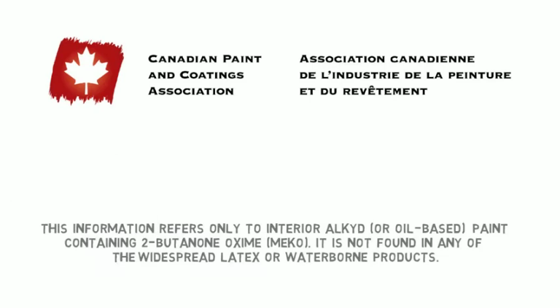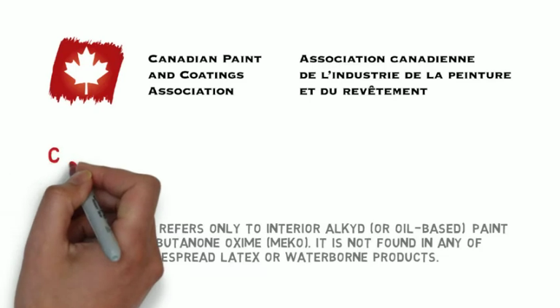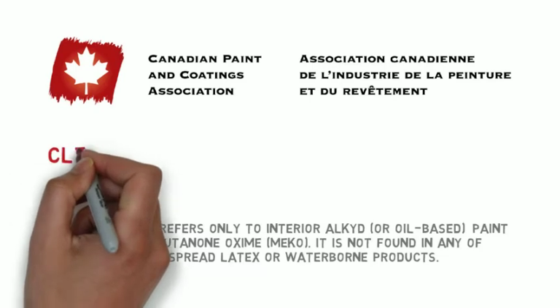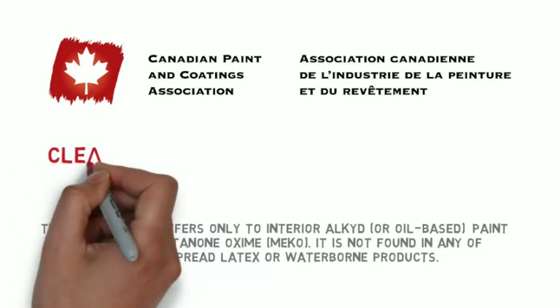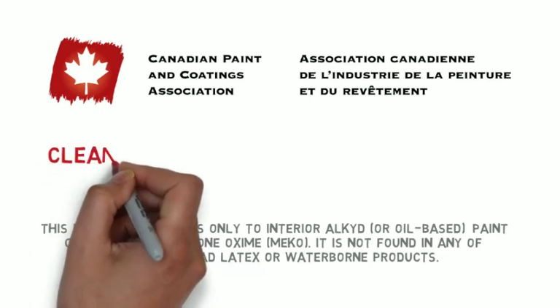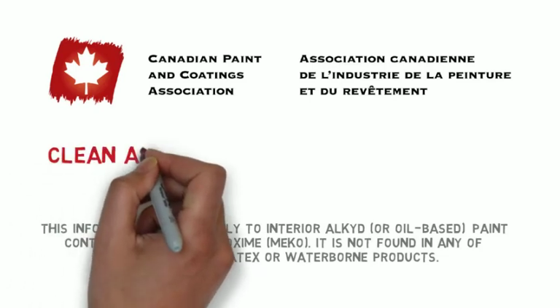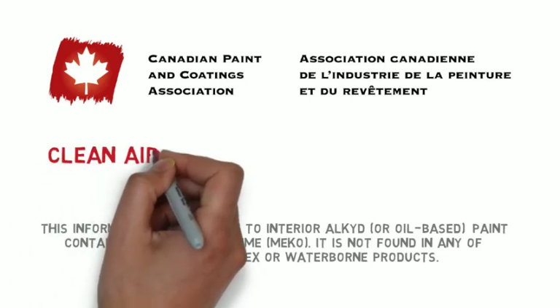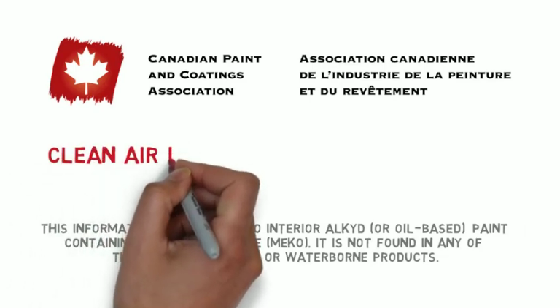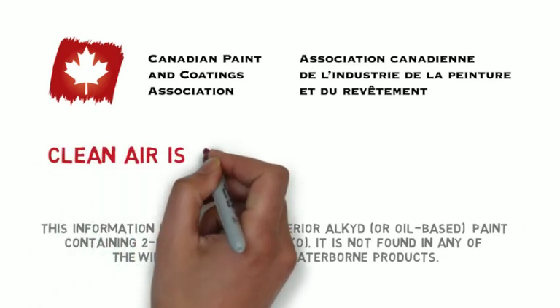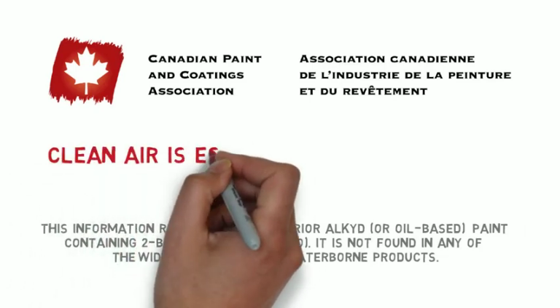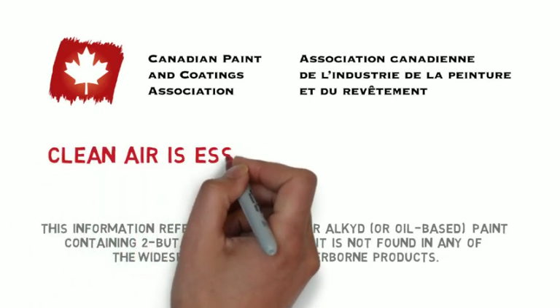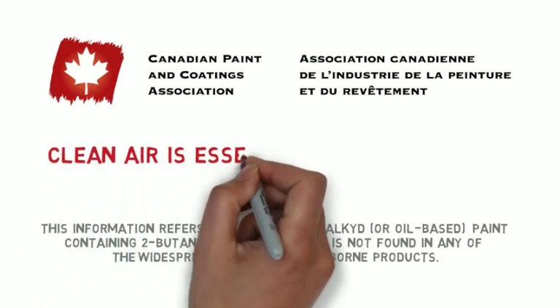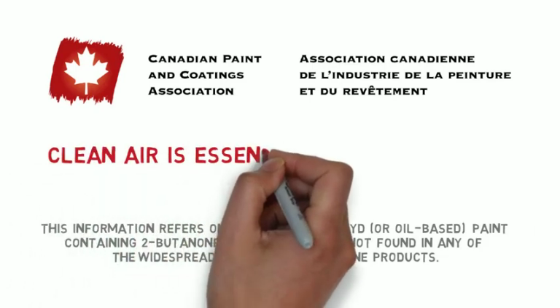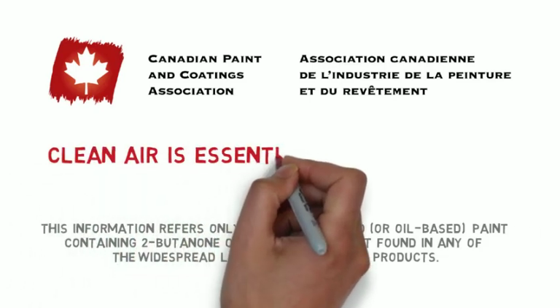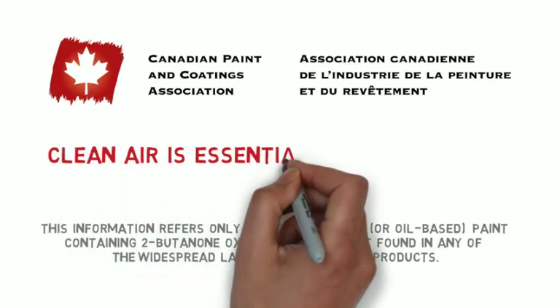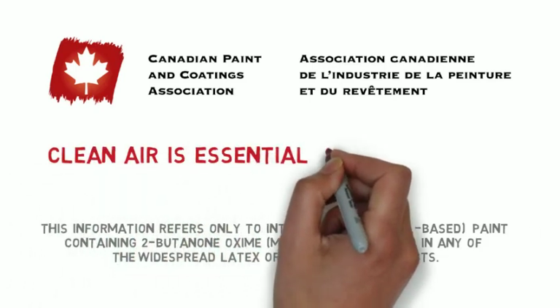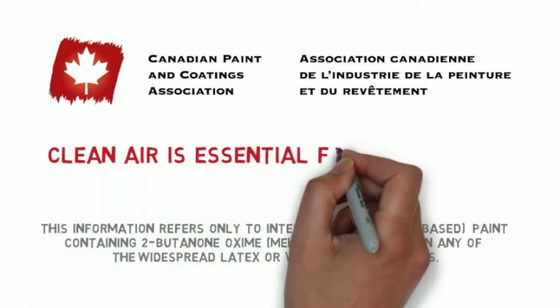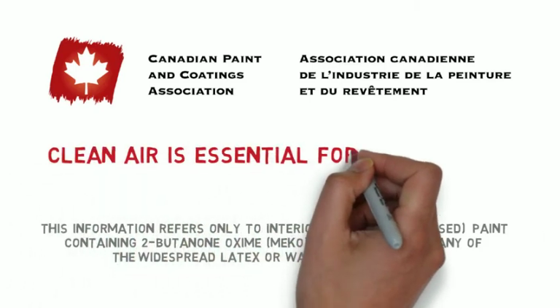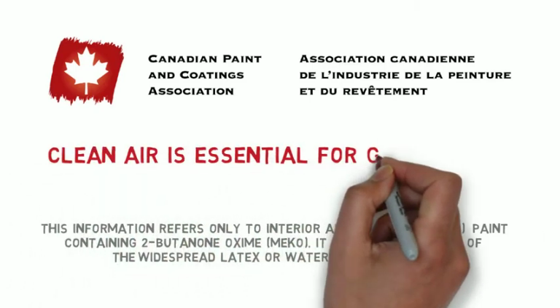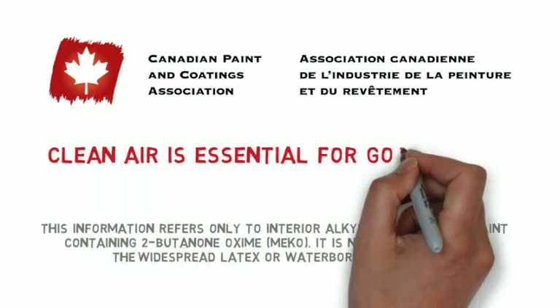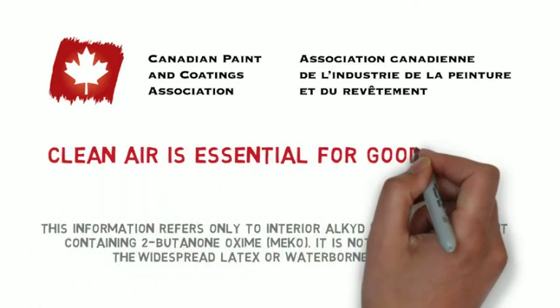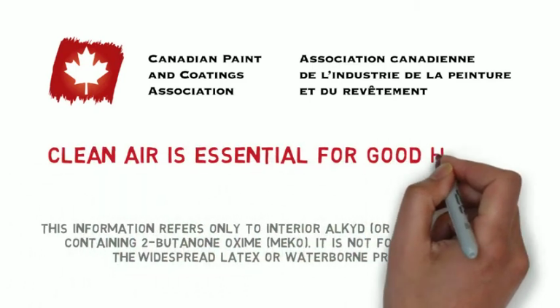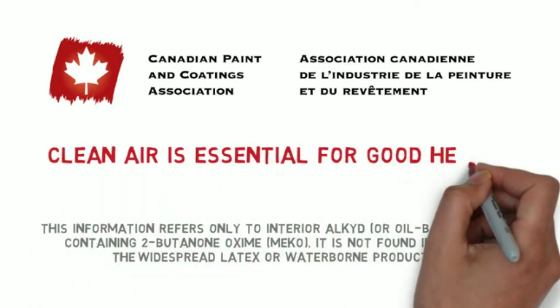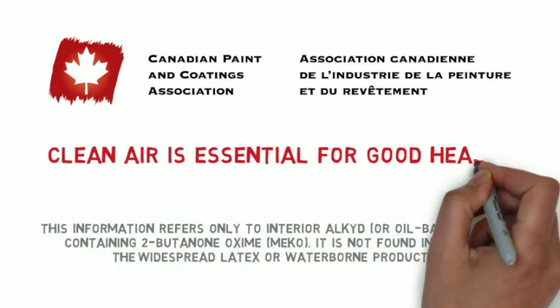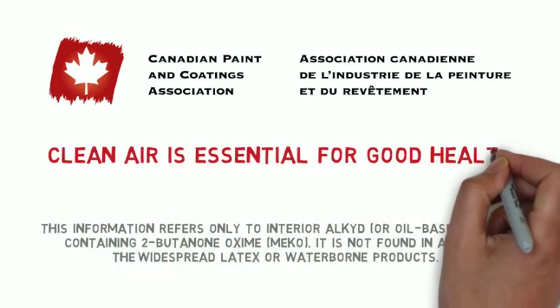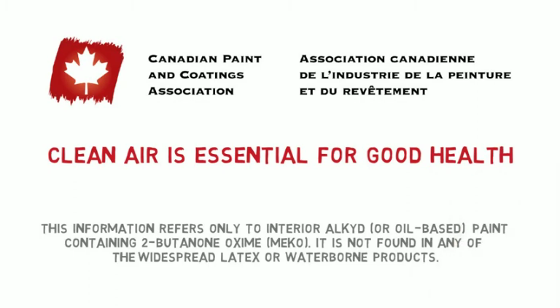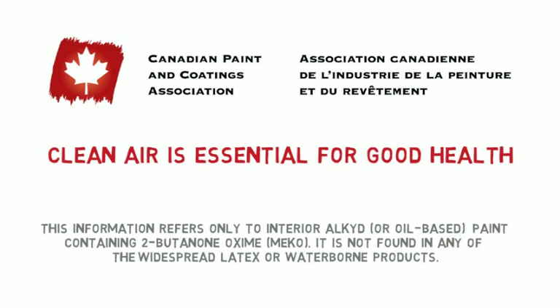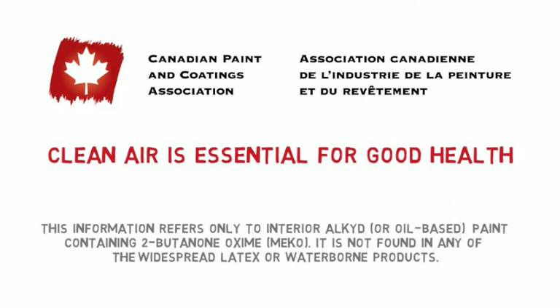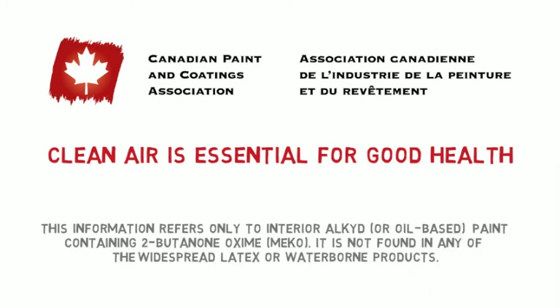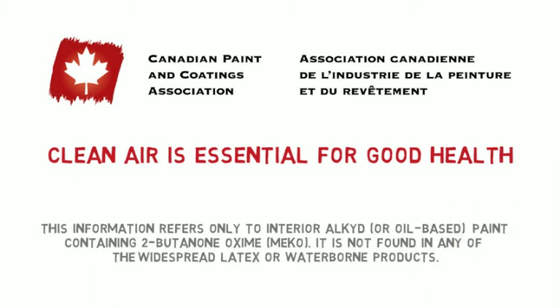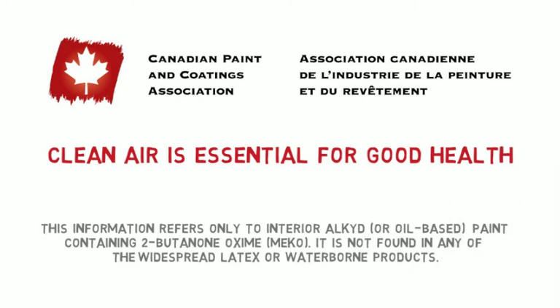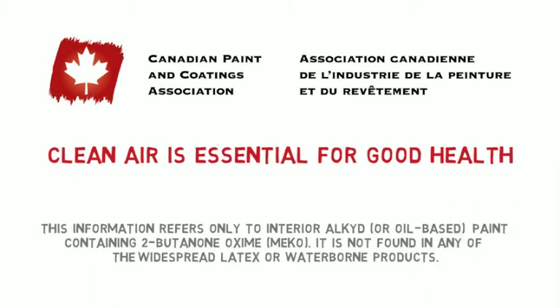Since clean air is essential for good health, the quality of indoor air is particularly important when you take on a painting project.